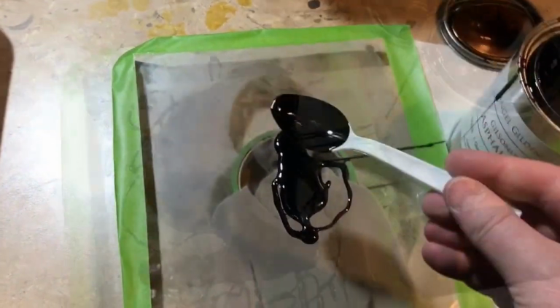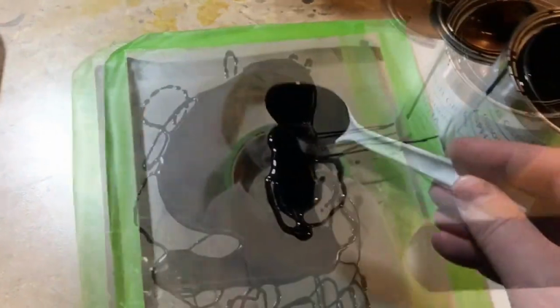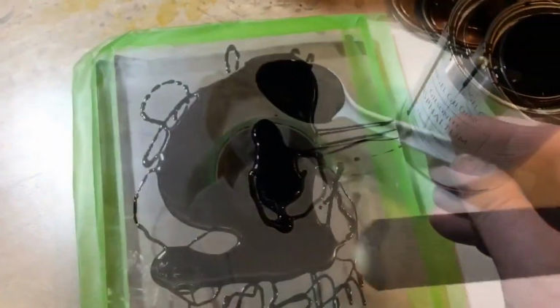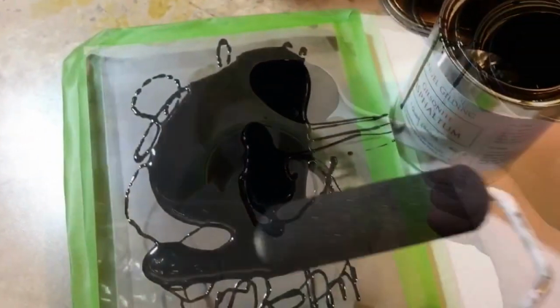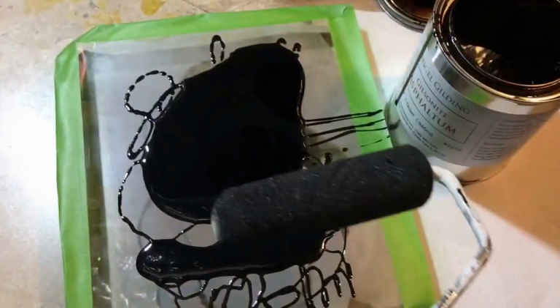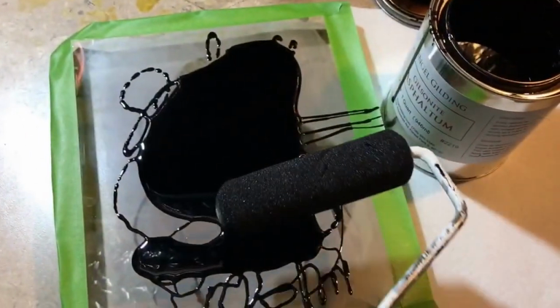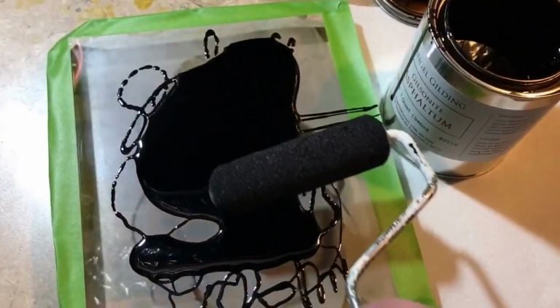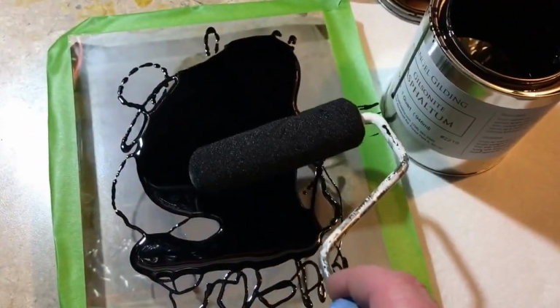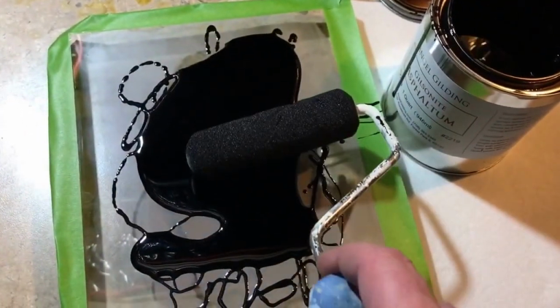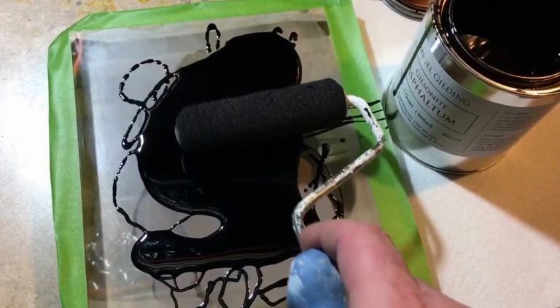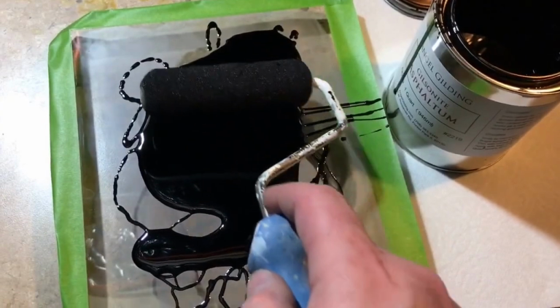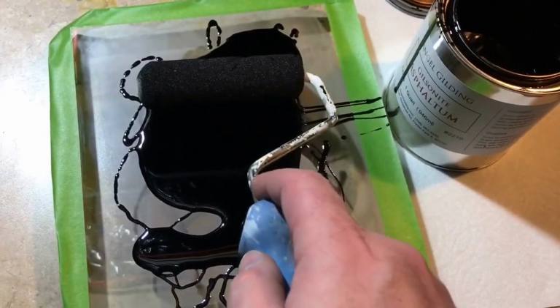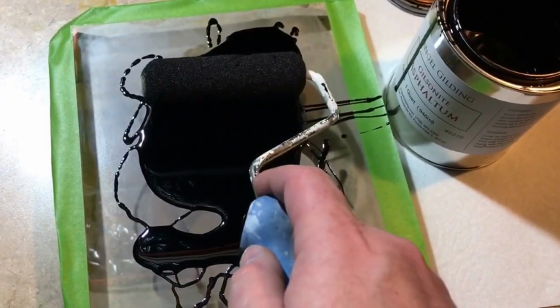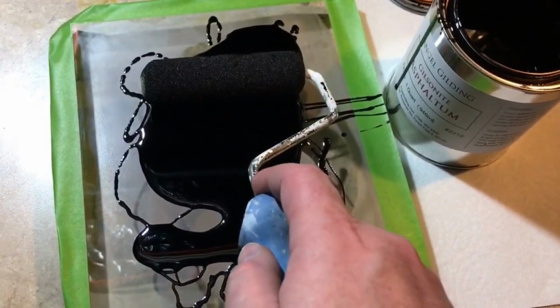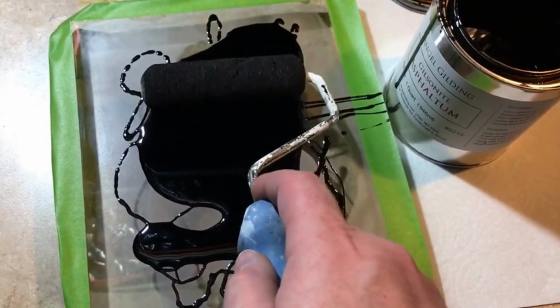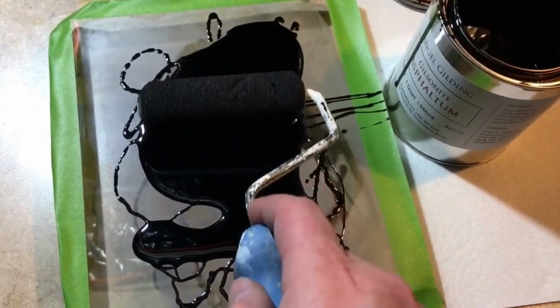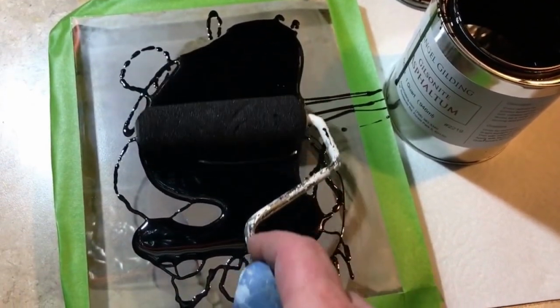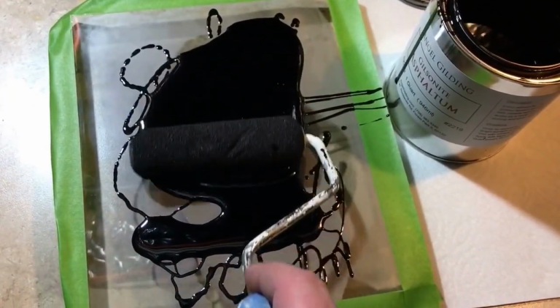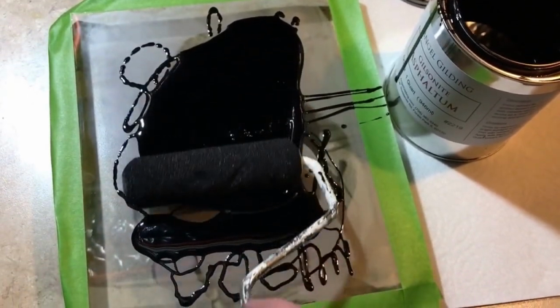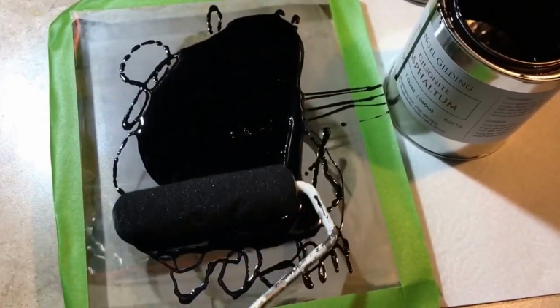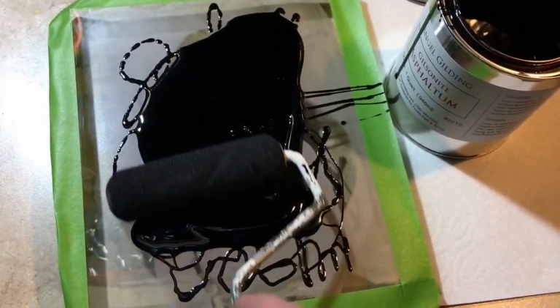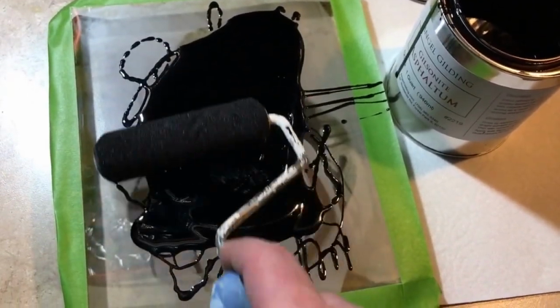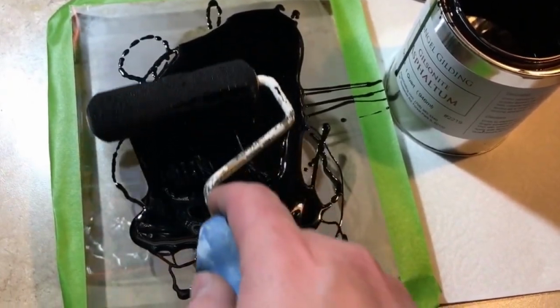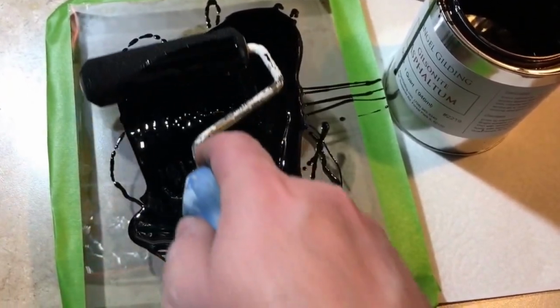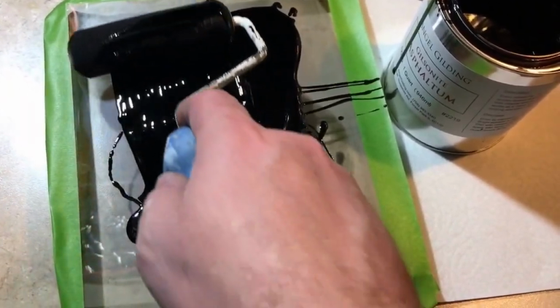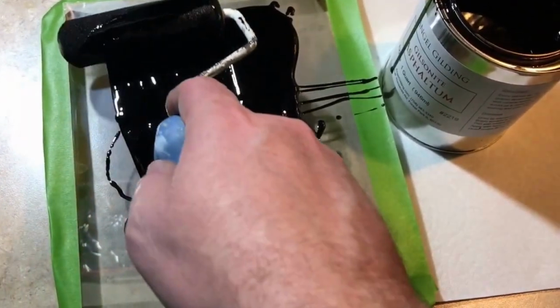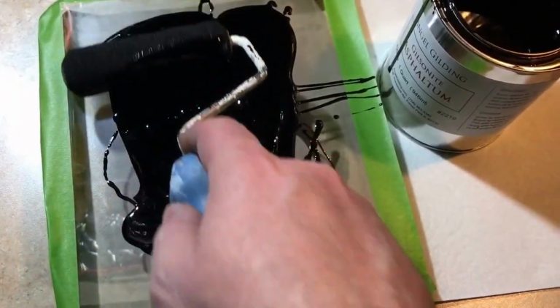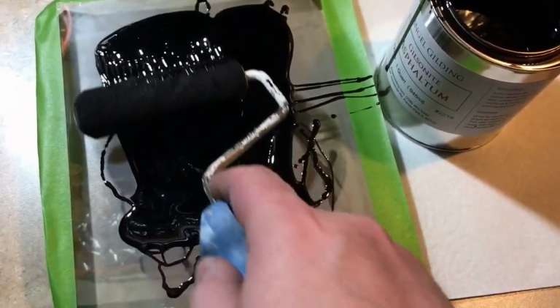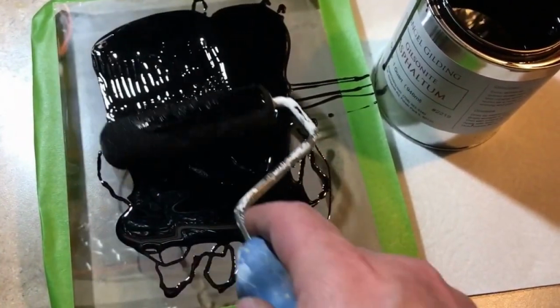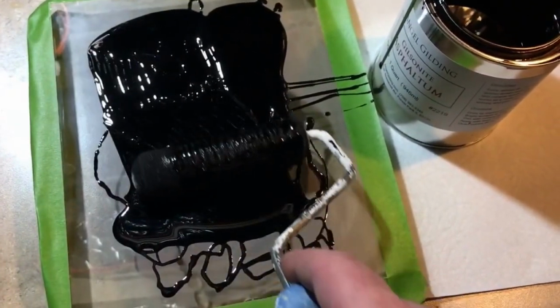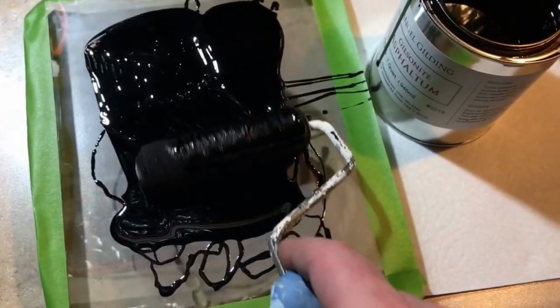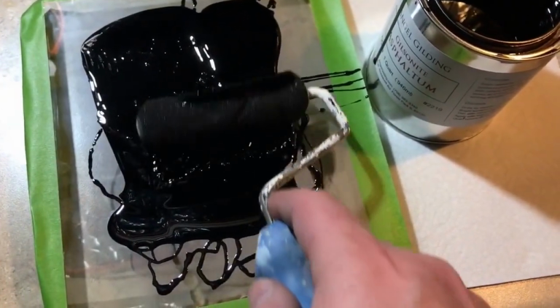Once I feel like I've got a nice puddle, then I'll just kind of lightly move it around with the roller, trying to spread it evenly across the whole picture.